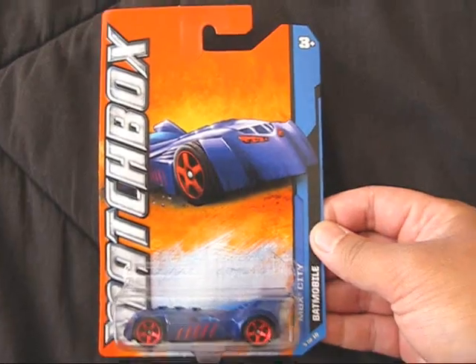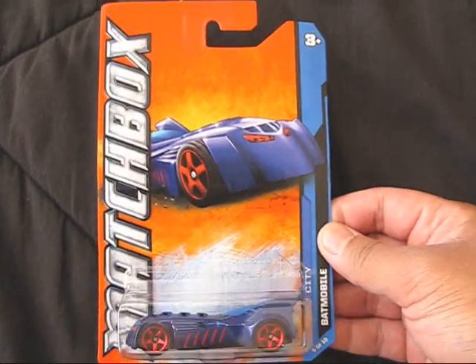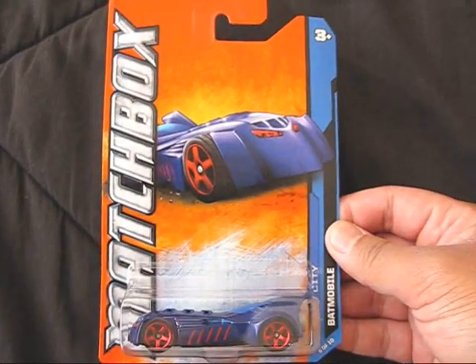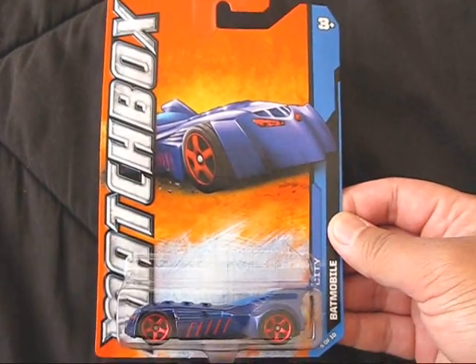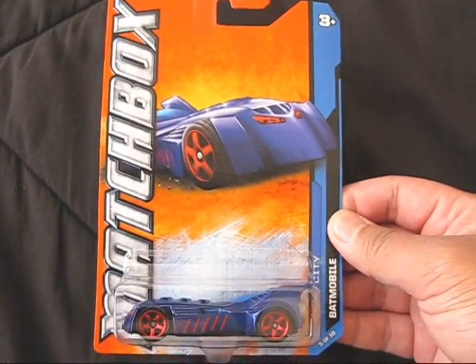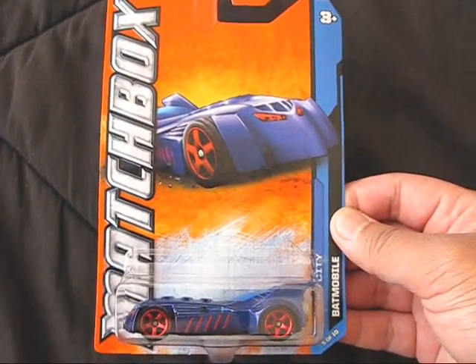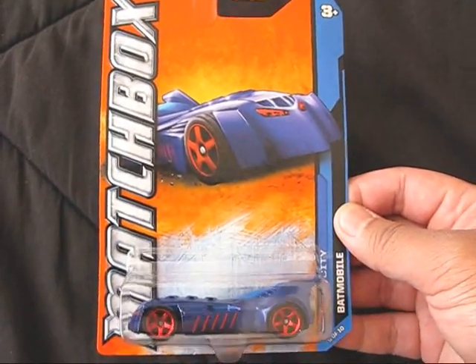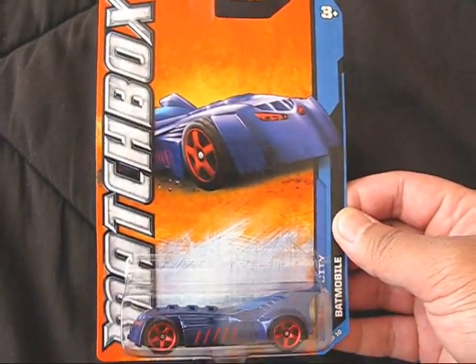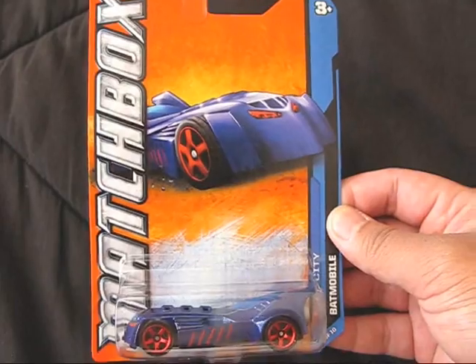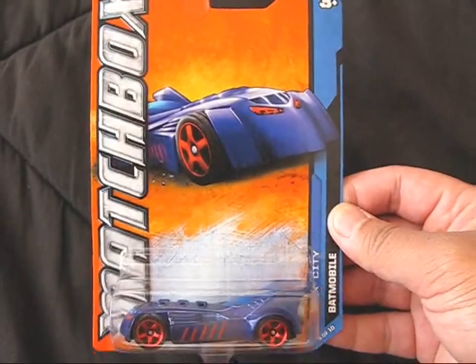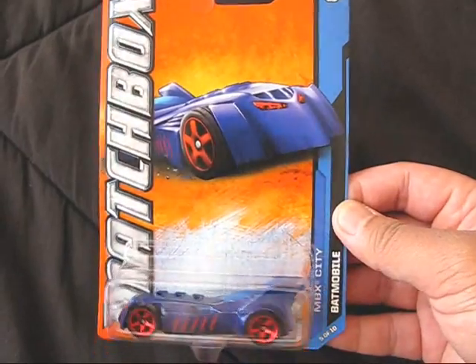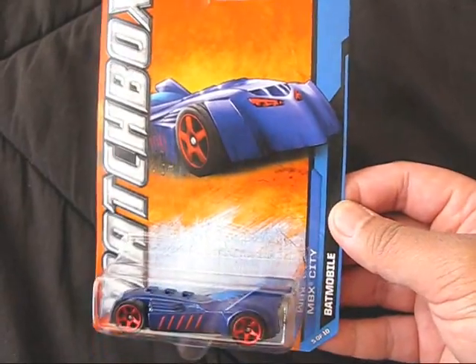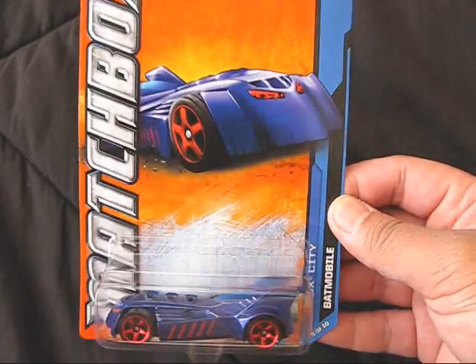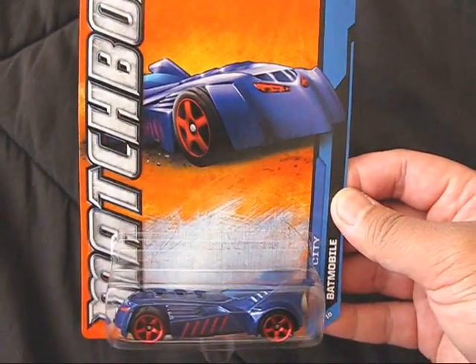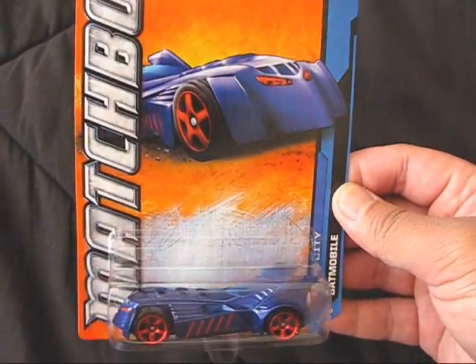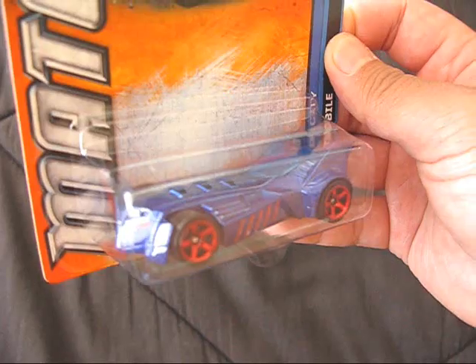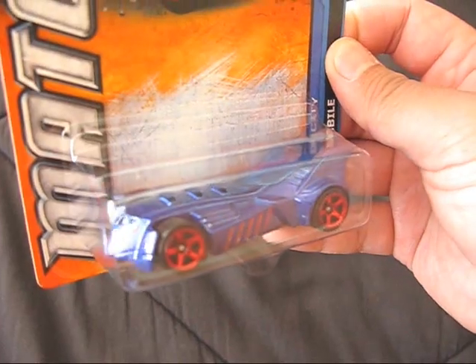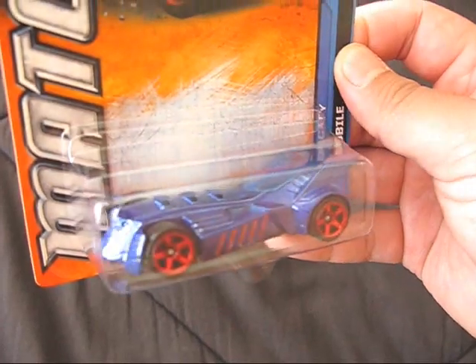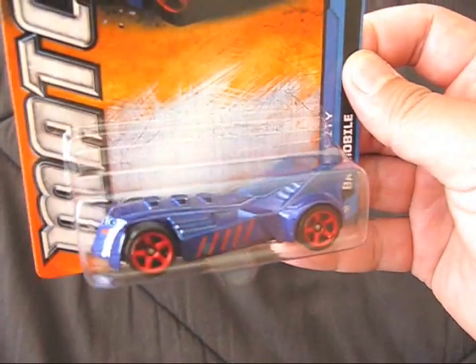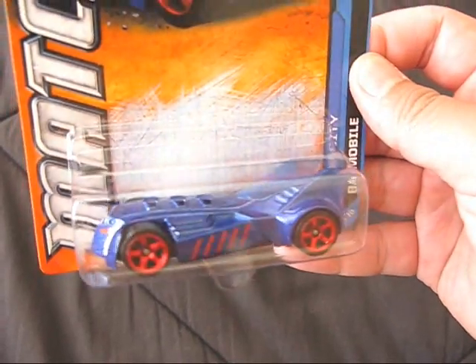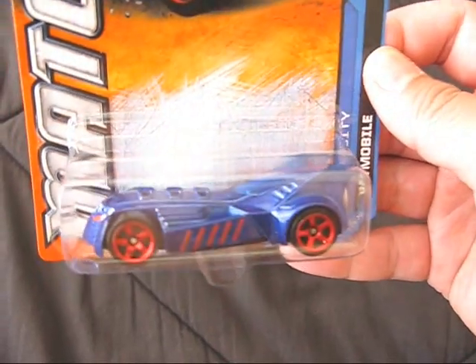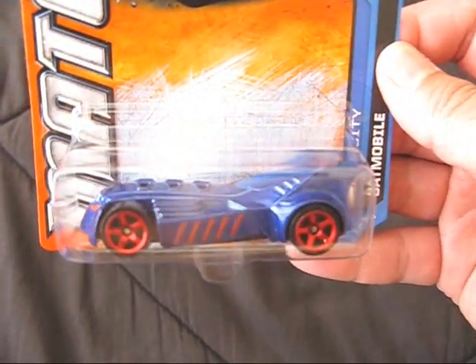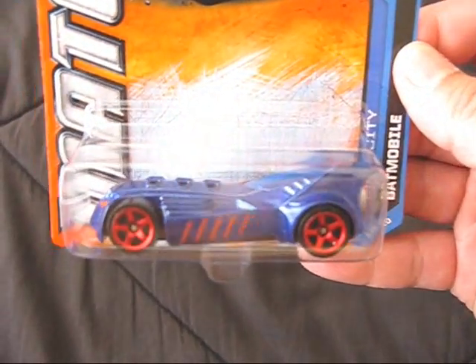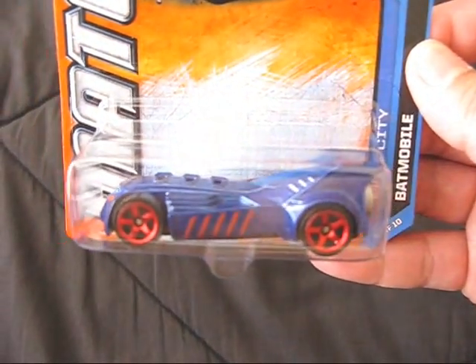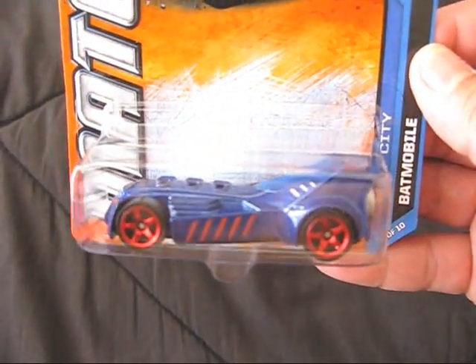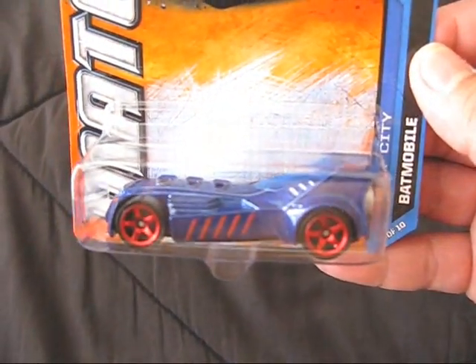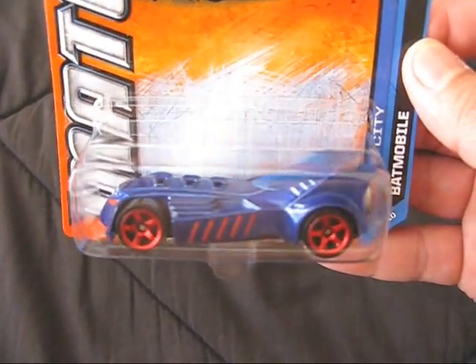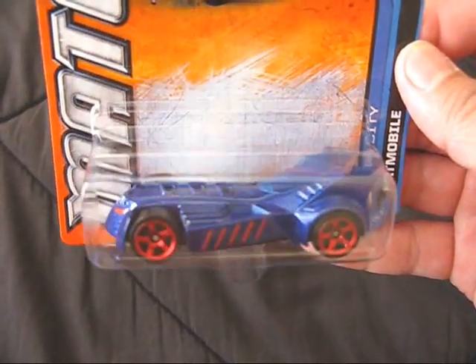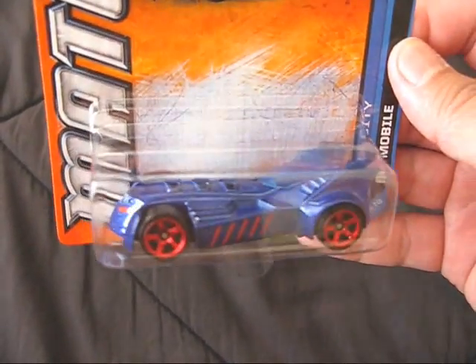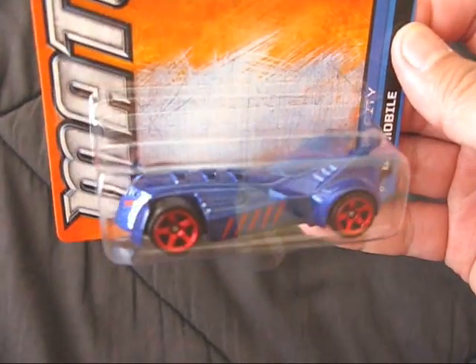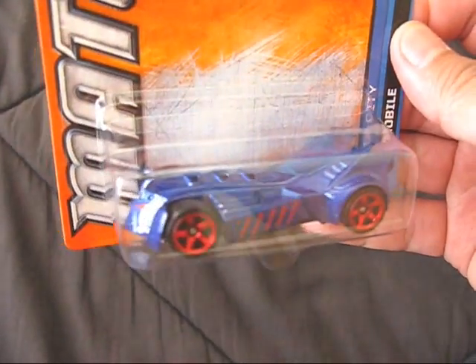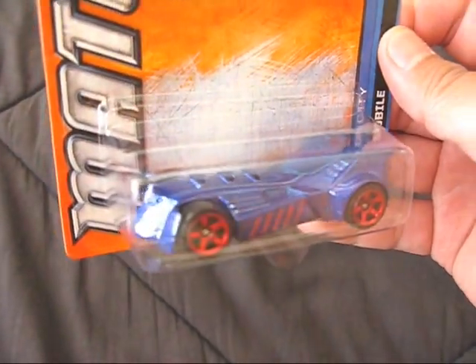Thanks to UberCool19 for the hookup on this Matchbox Batmobile. I didn't even know about this thing until he showed me, so that's pretty cool, thanks man.